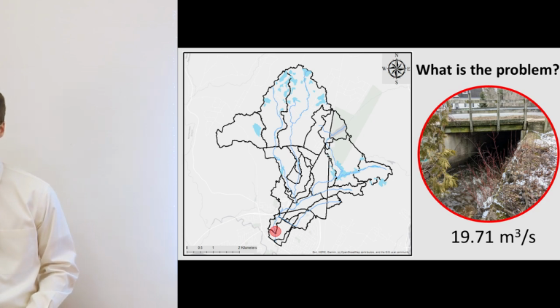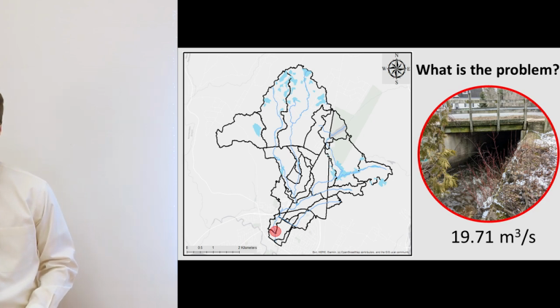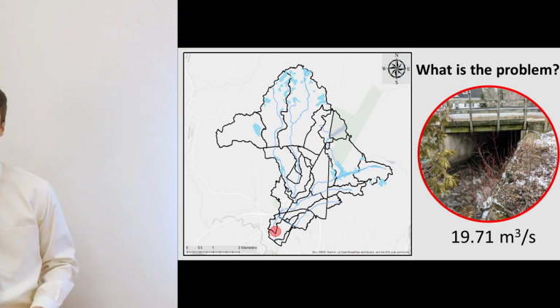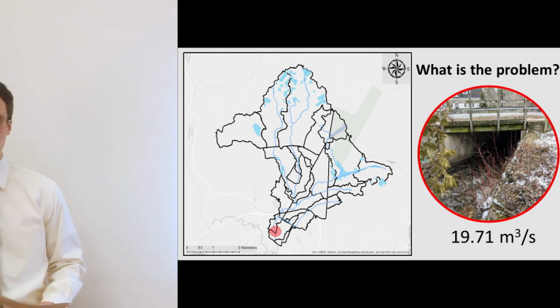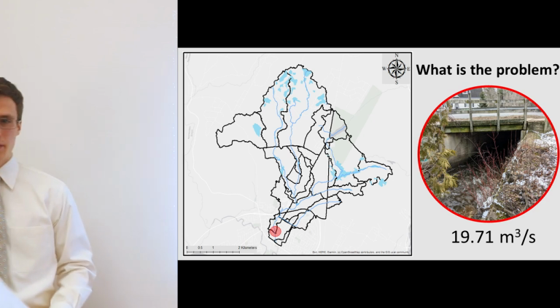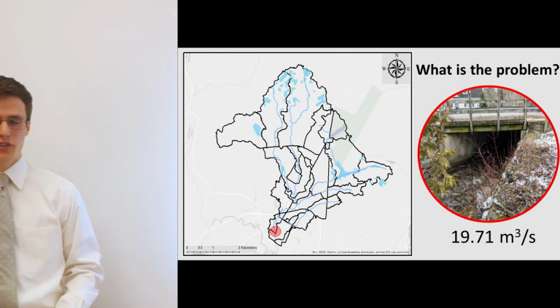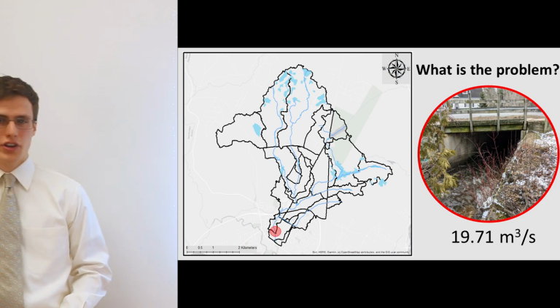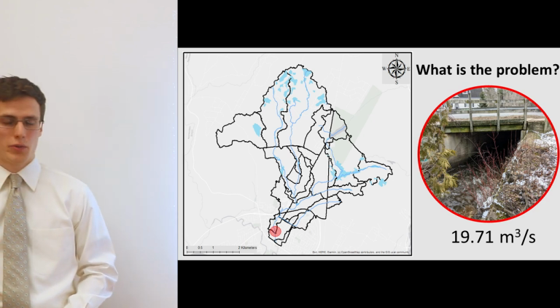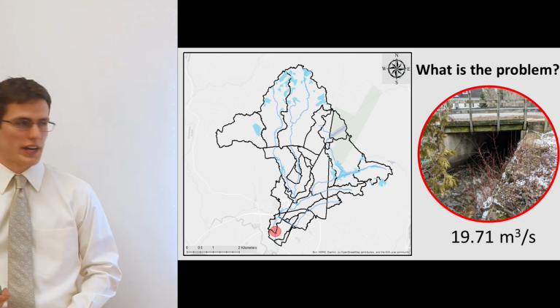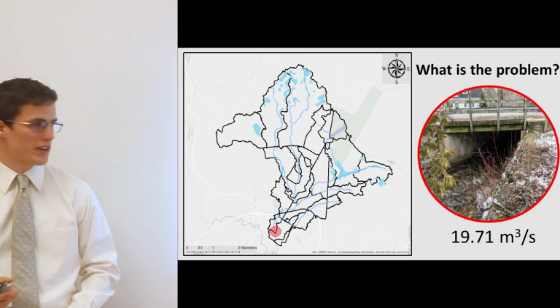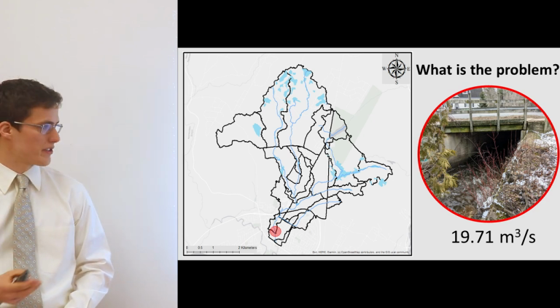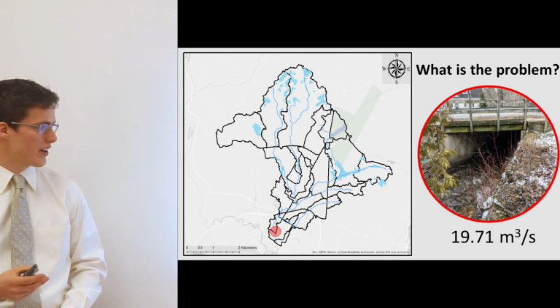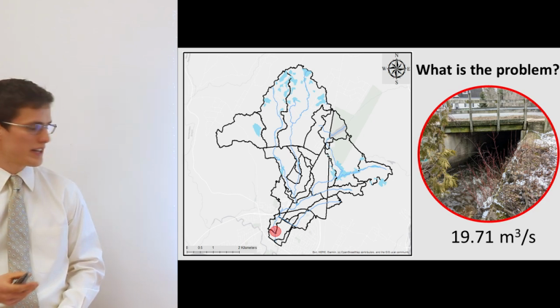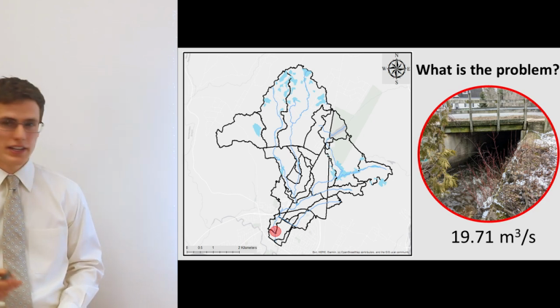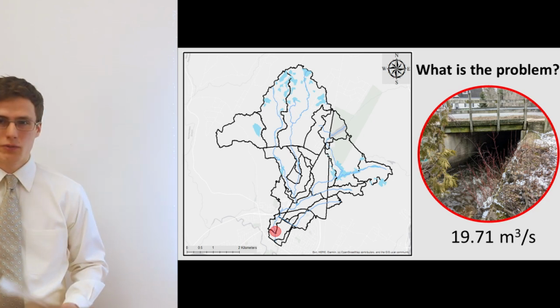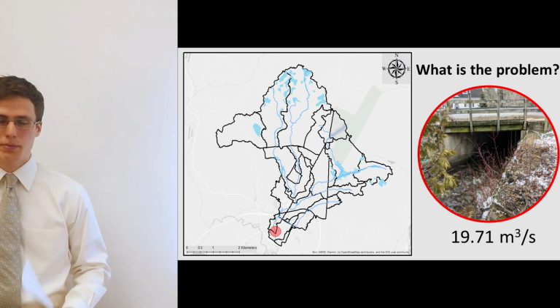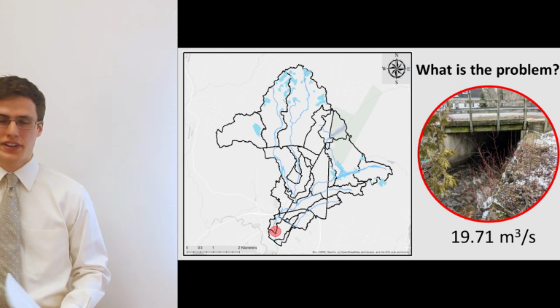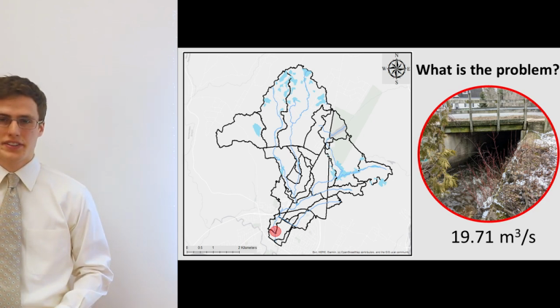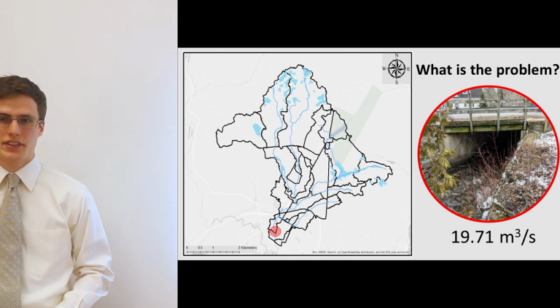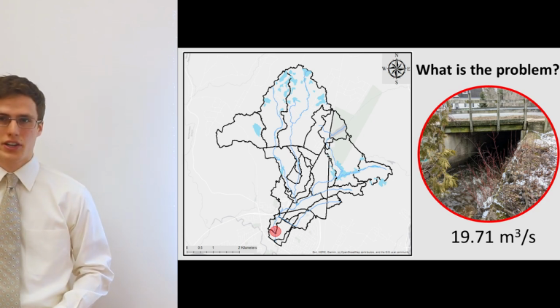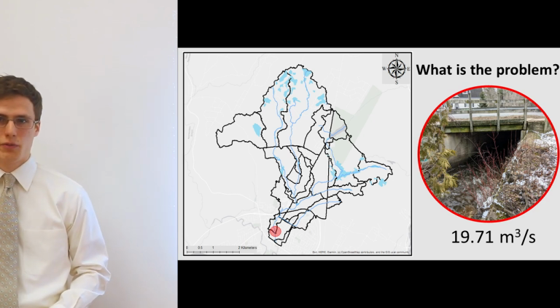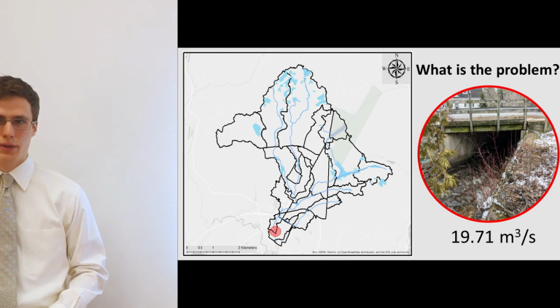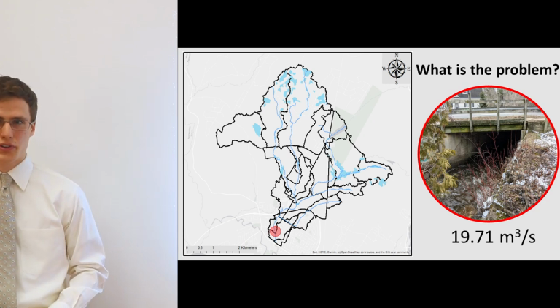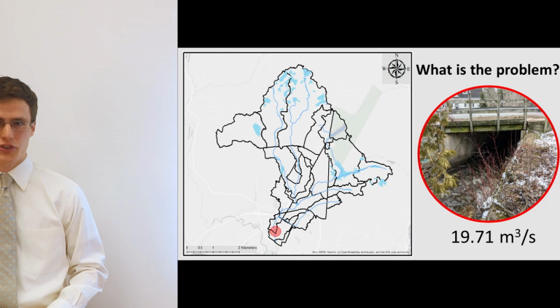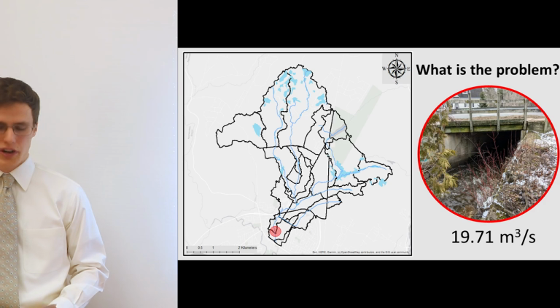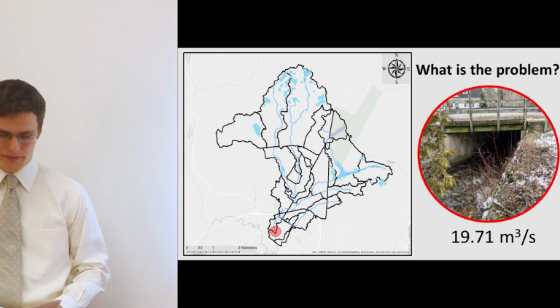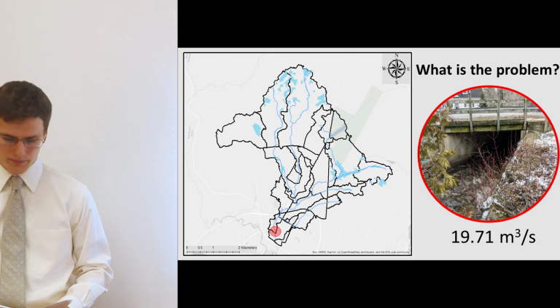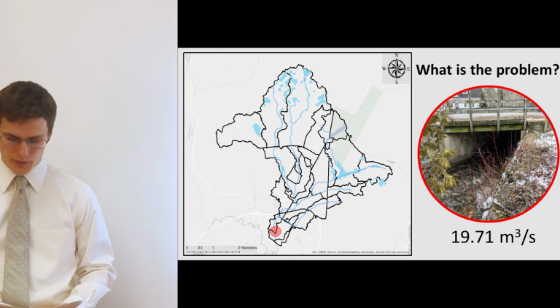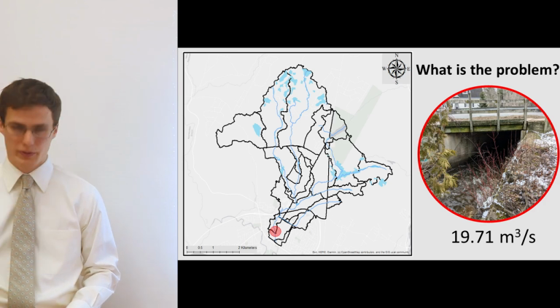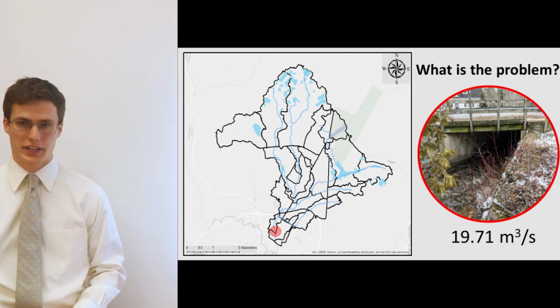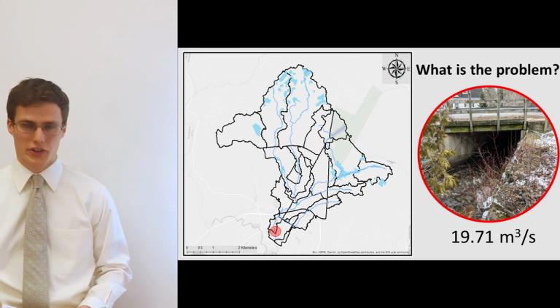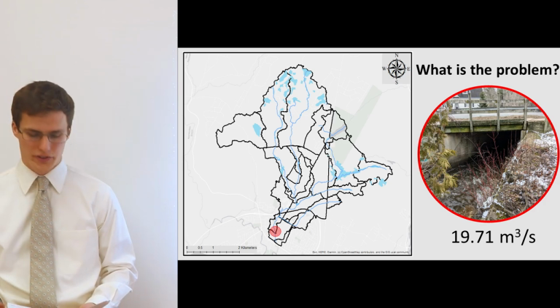The image on the right of the slide represents the culvert at Brookside Drive where the flooding occurs.